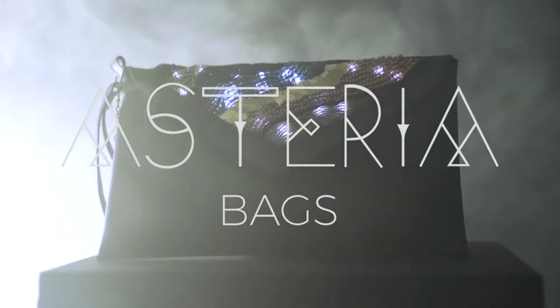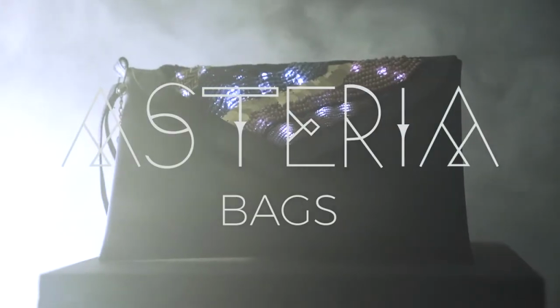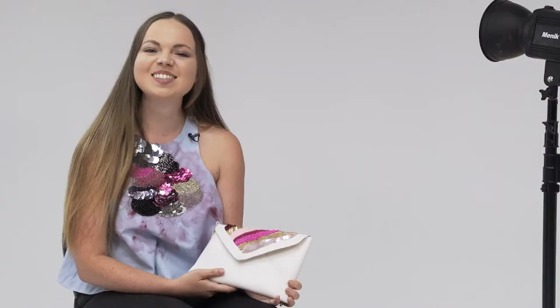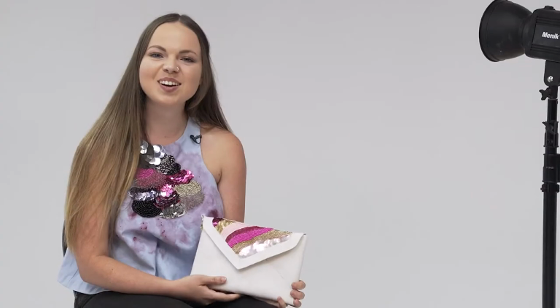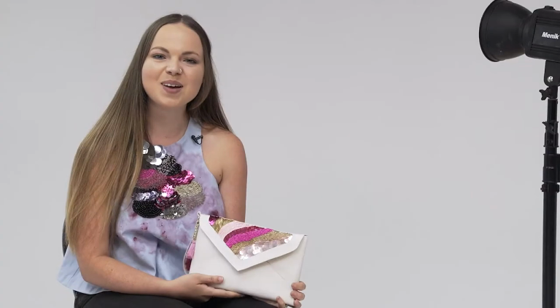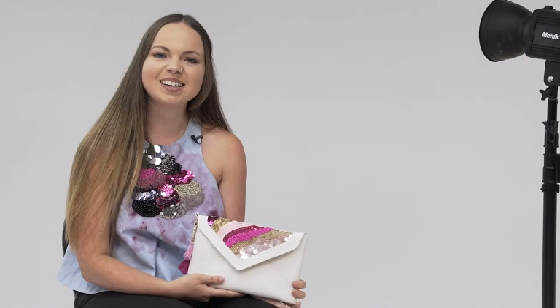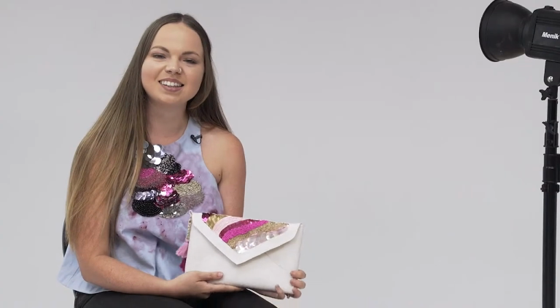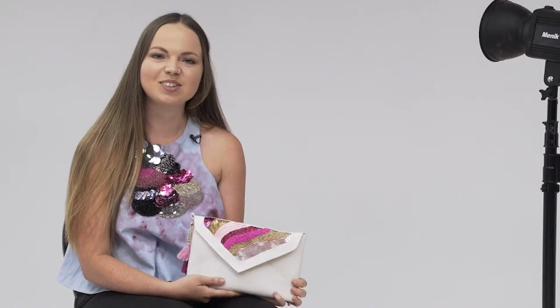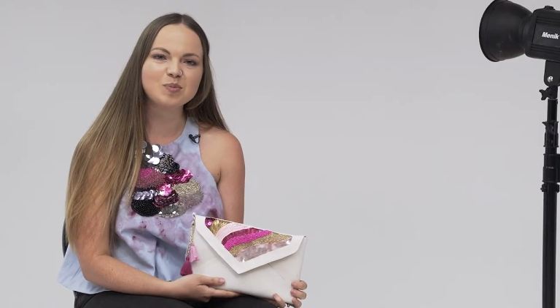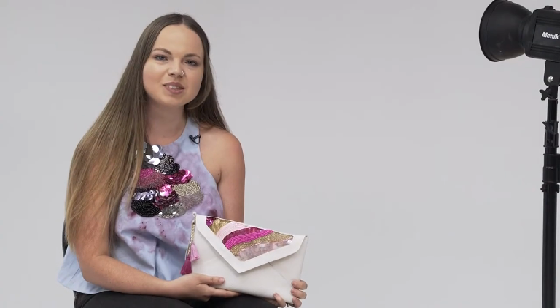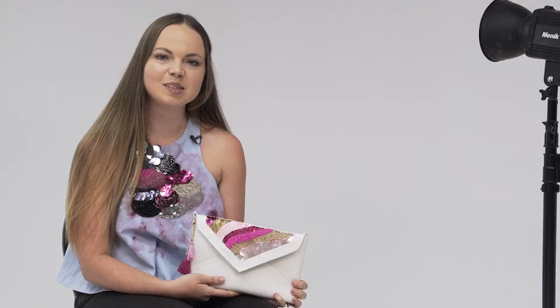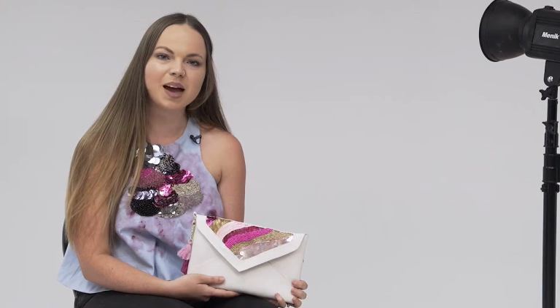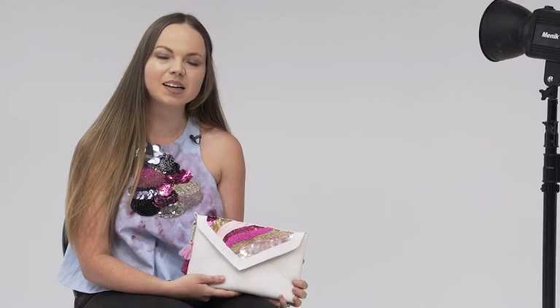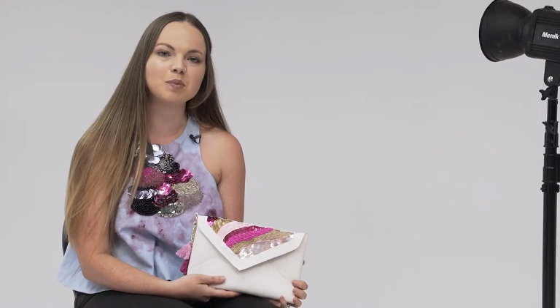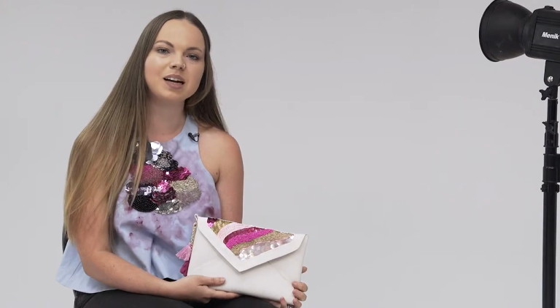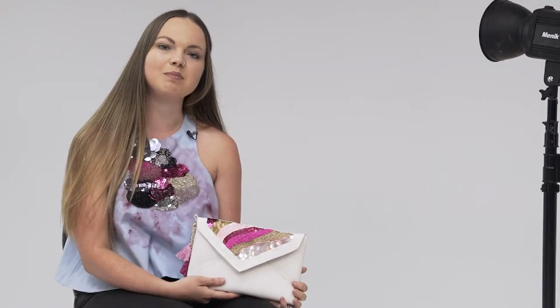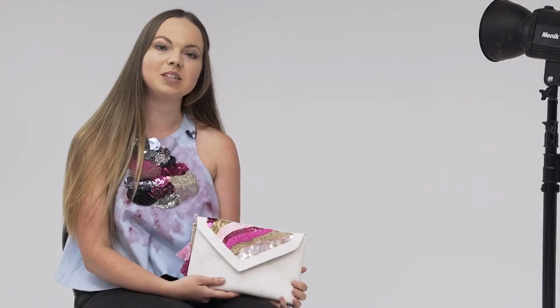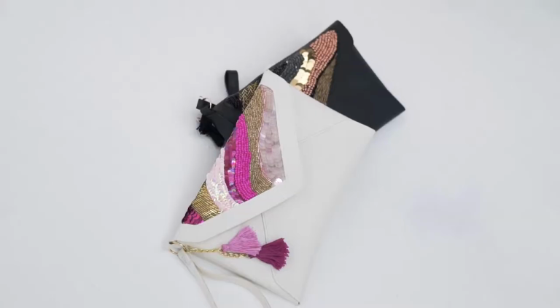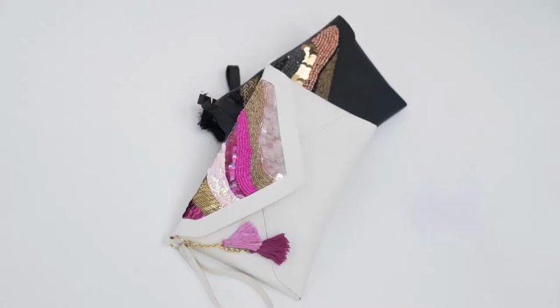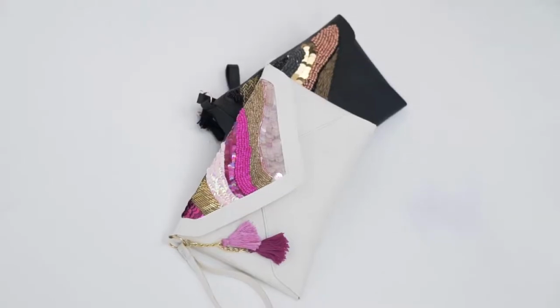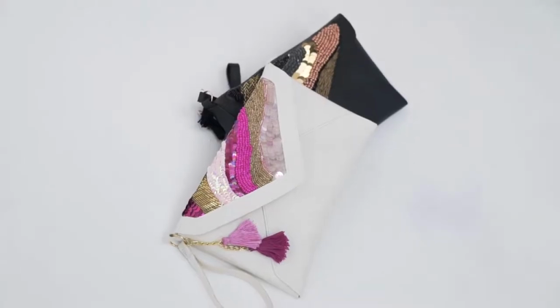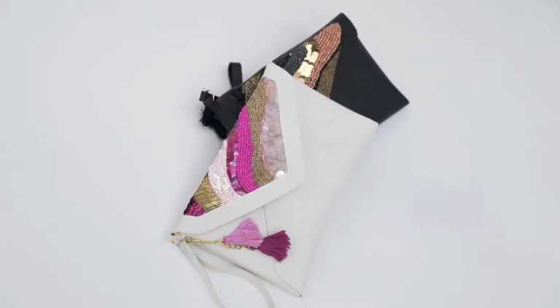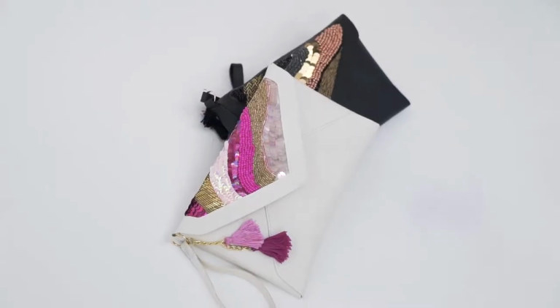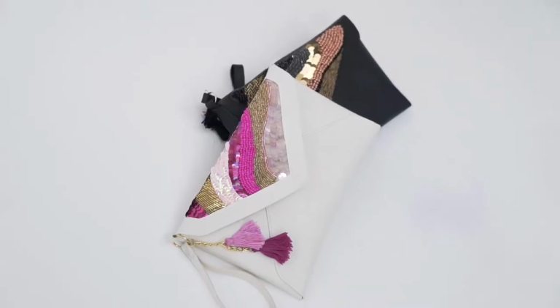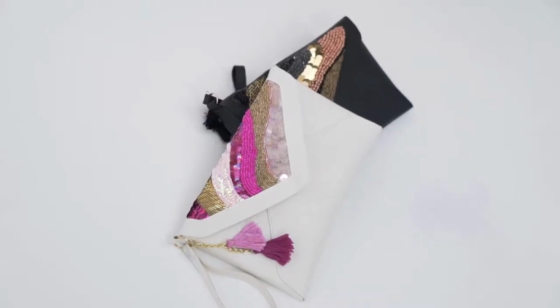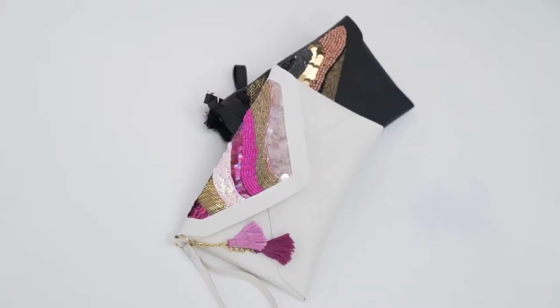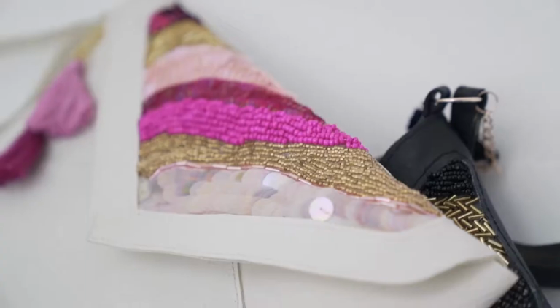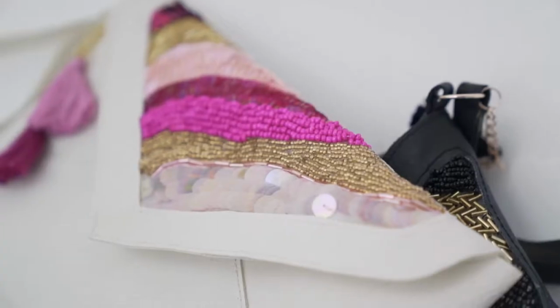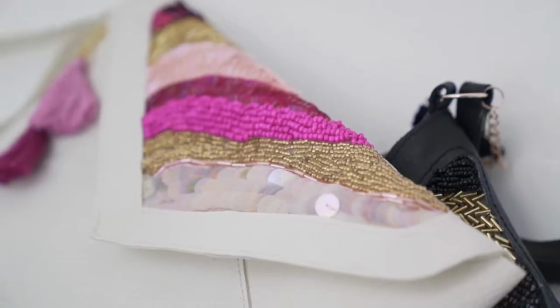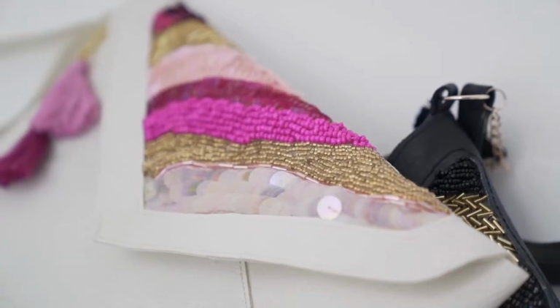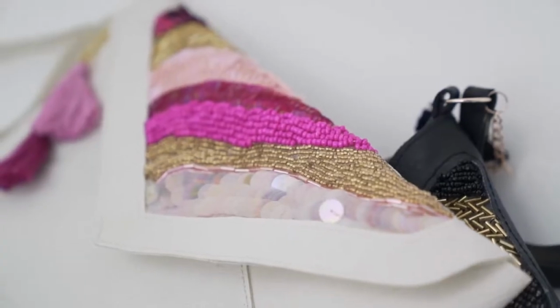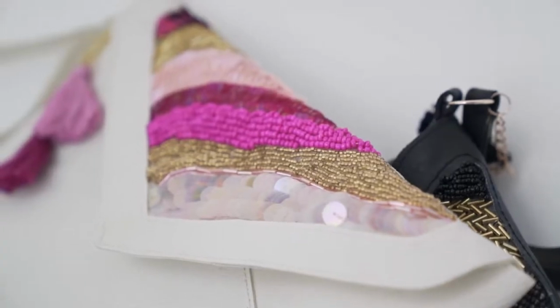The Asteria bag is a clutch or purse sized bag. At the moment it comes in two colours — ivory with pink and gold, and black with mixed metals.